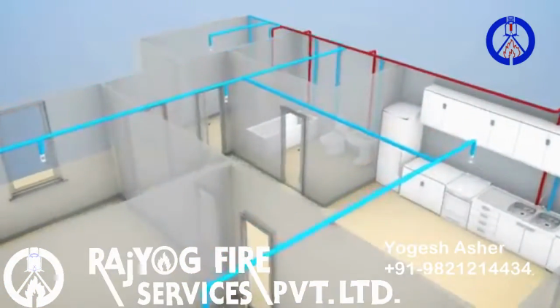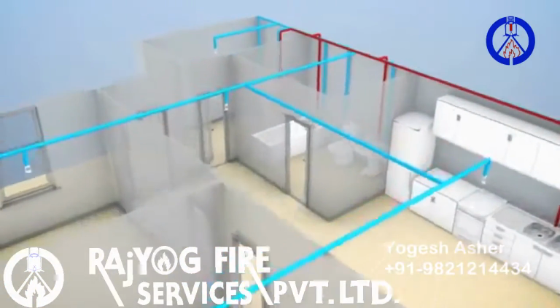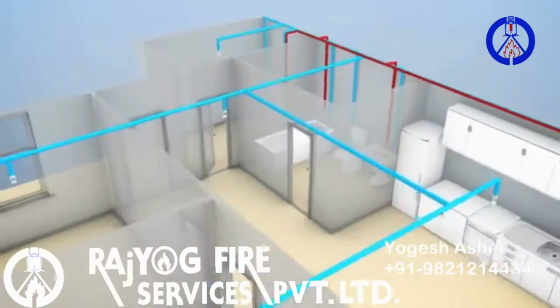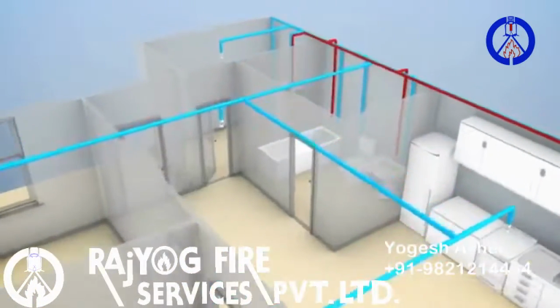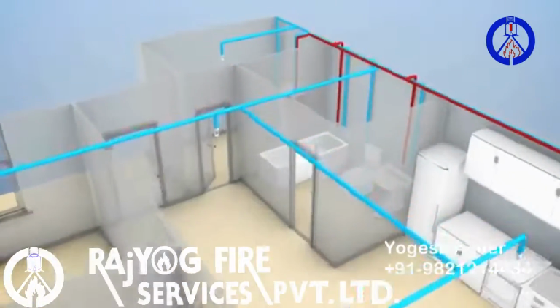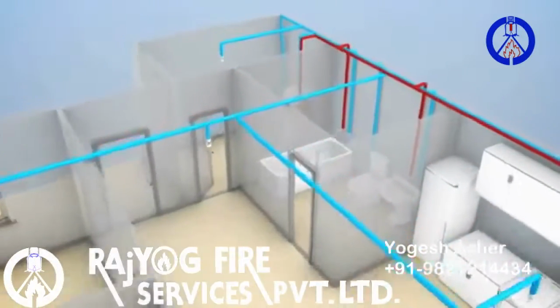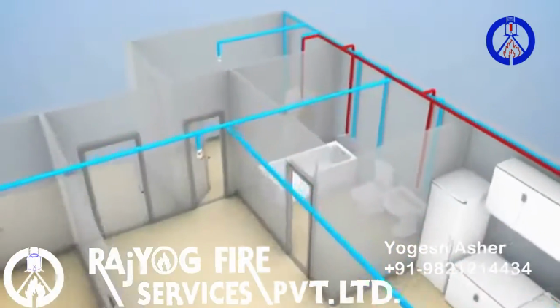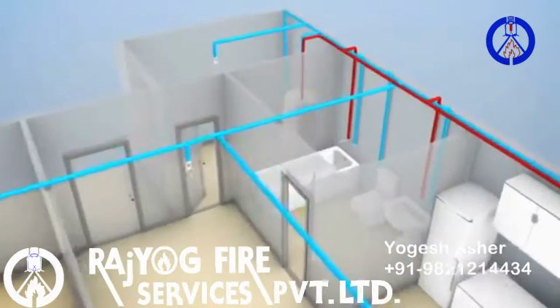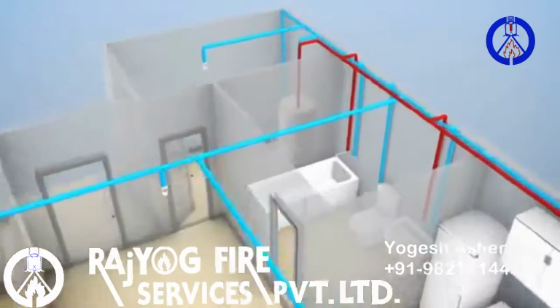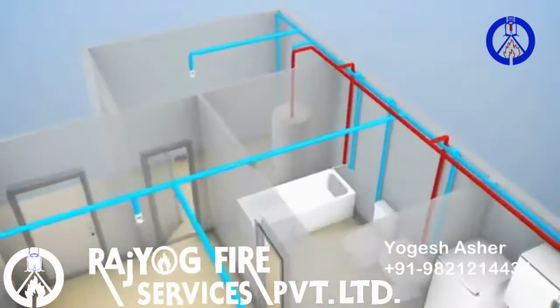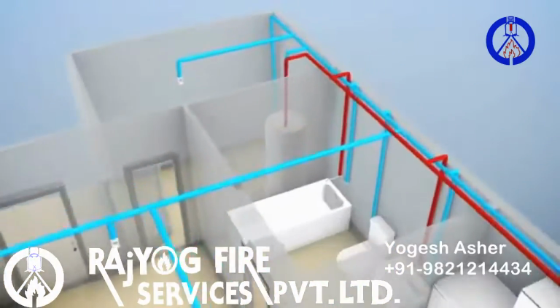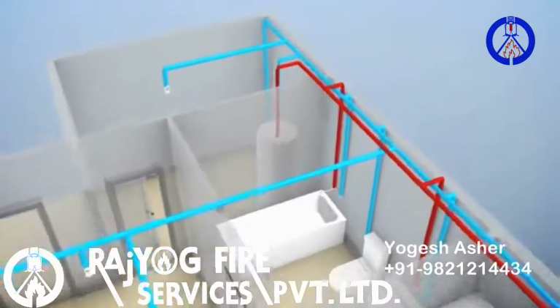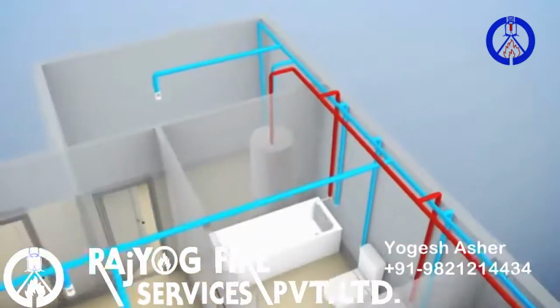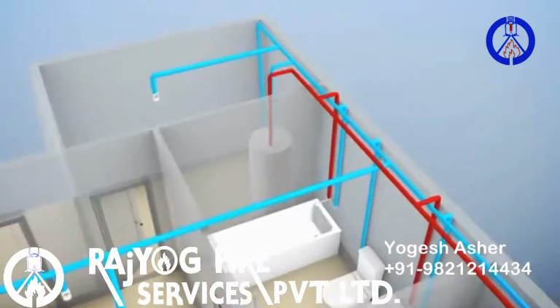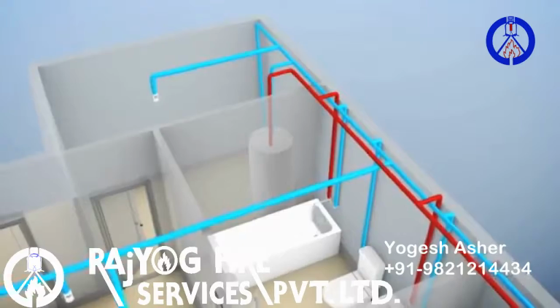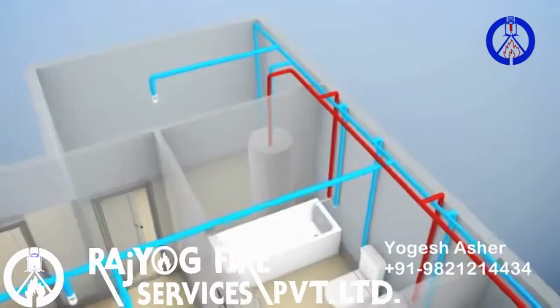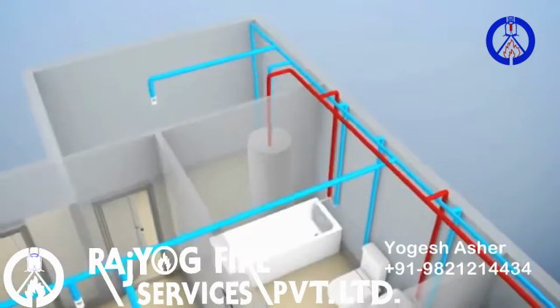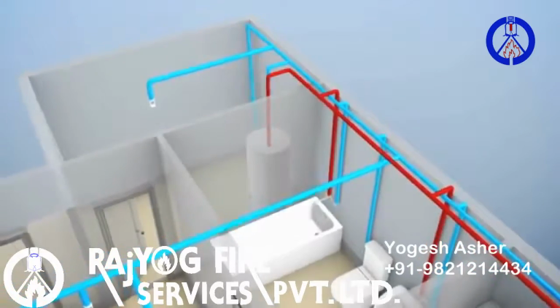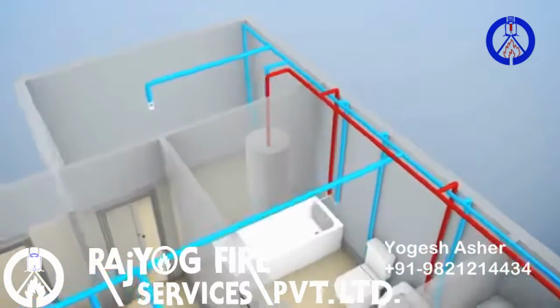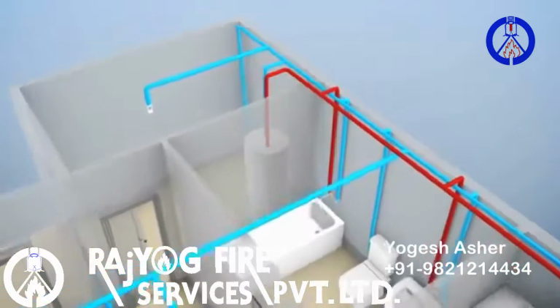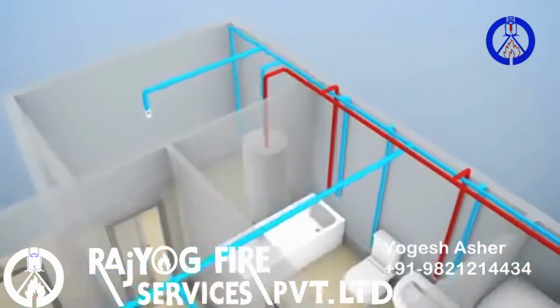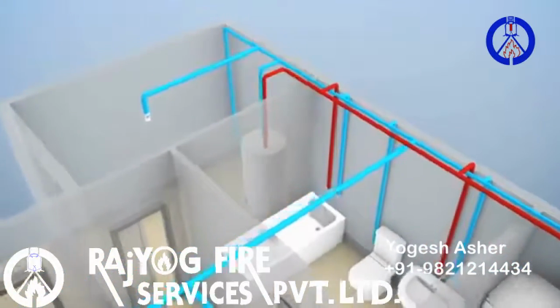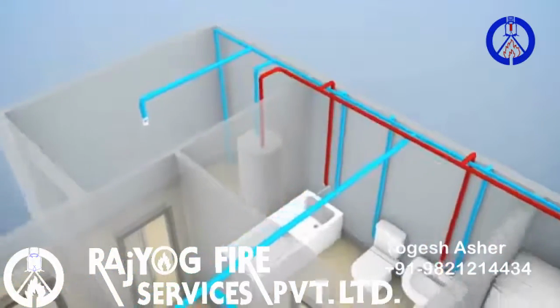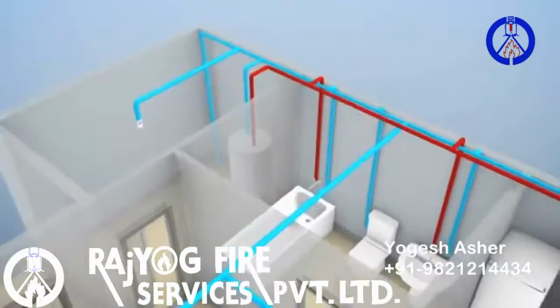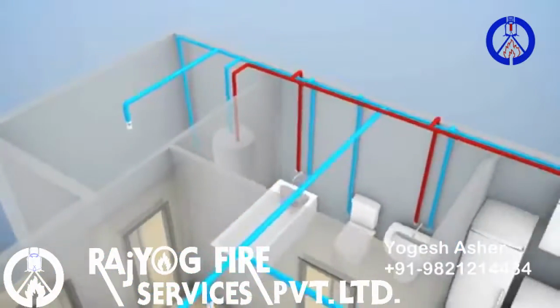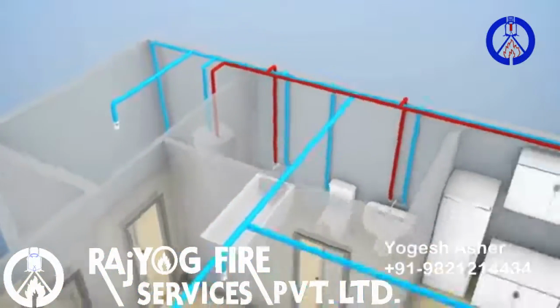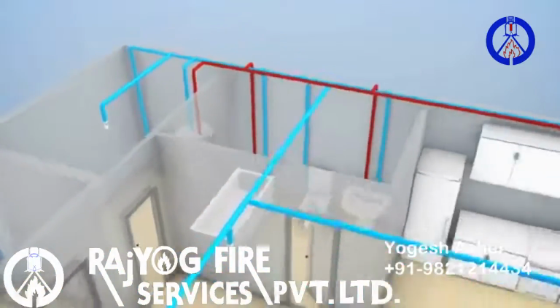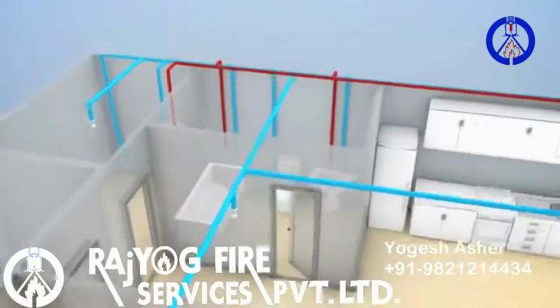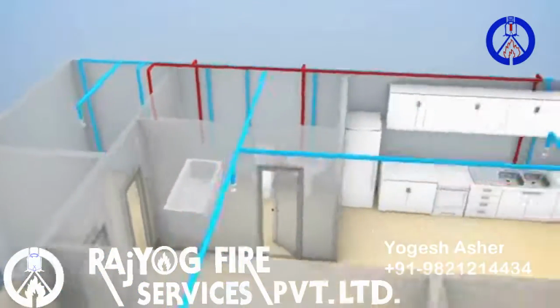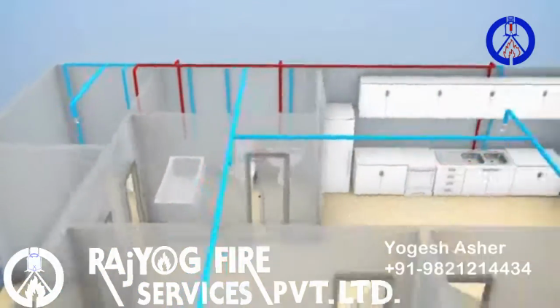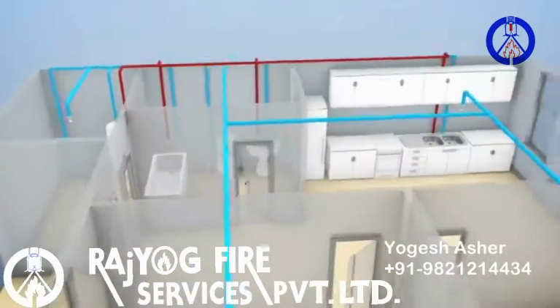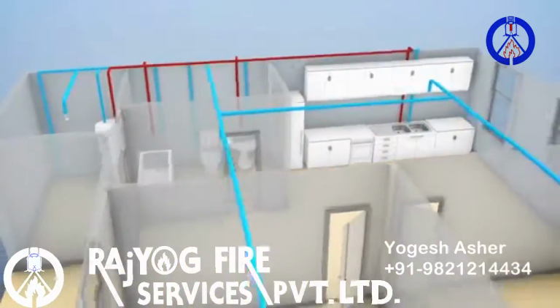Multi-purpose systems, on the other hand, supply both fire sprinklers and plumbing fixtures.